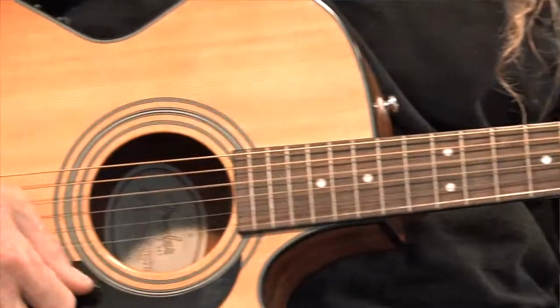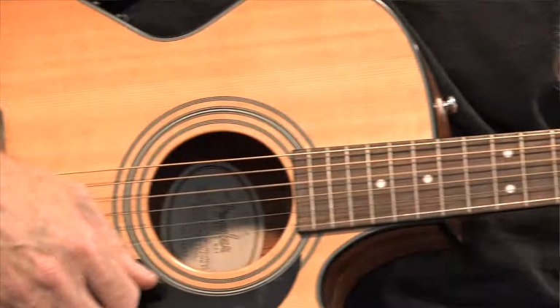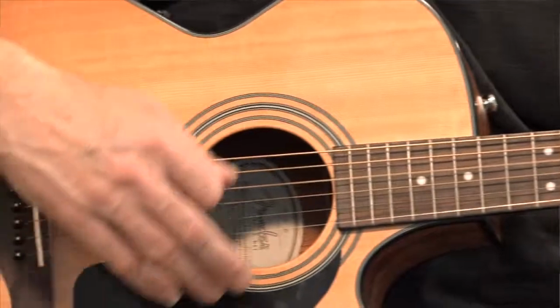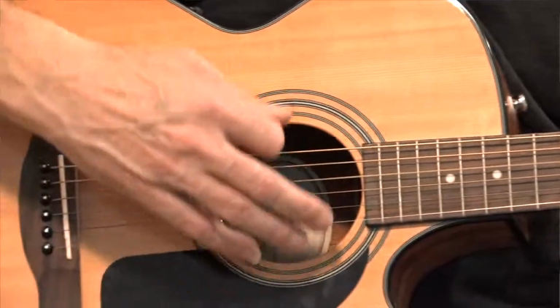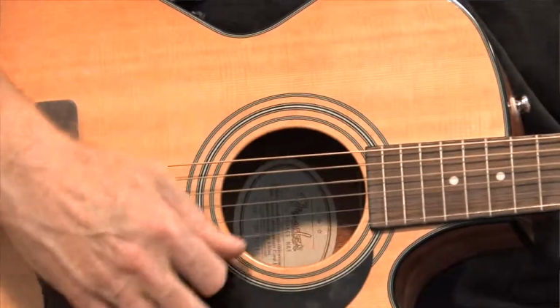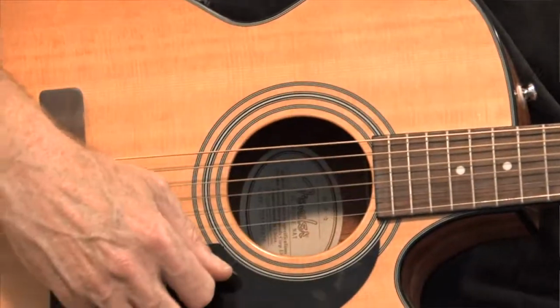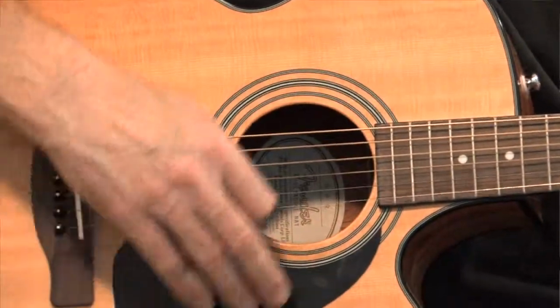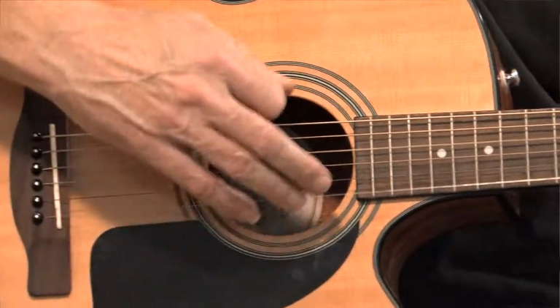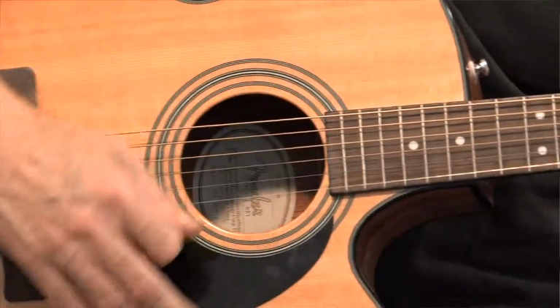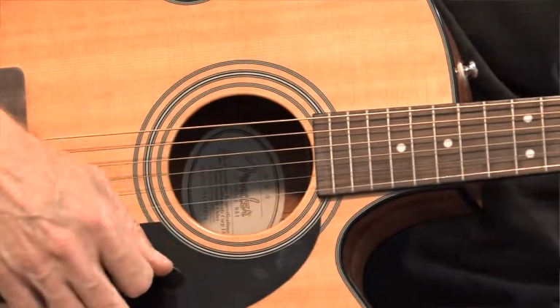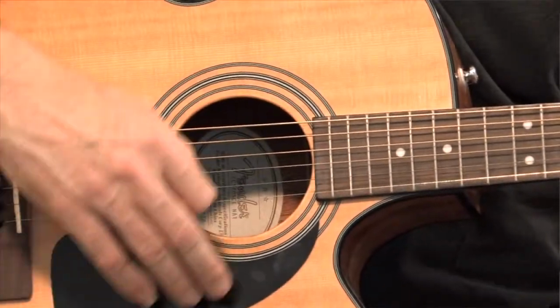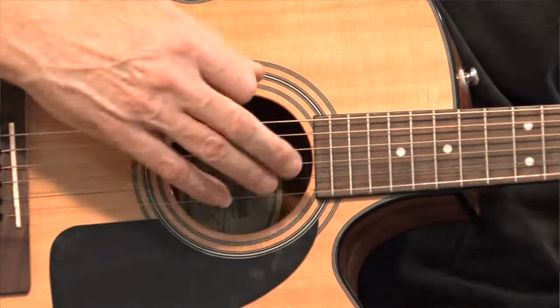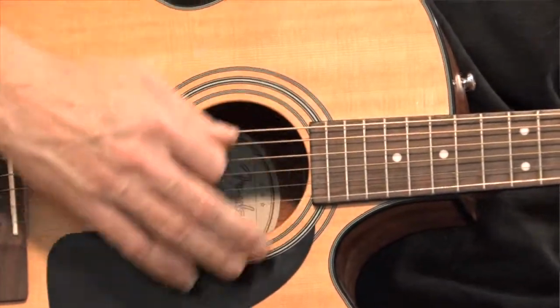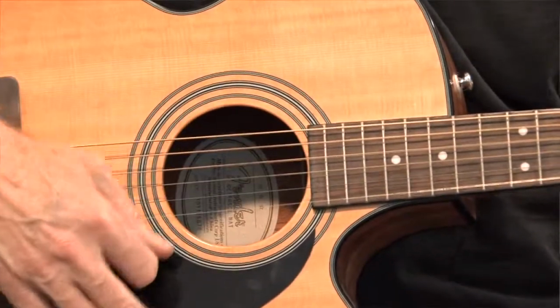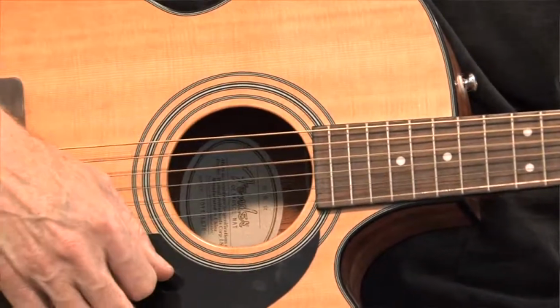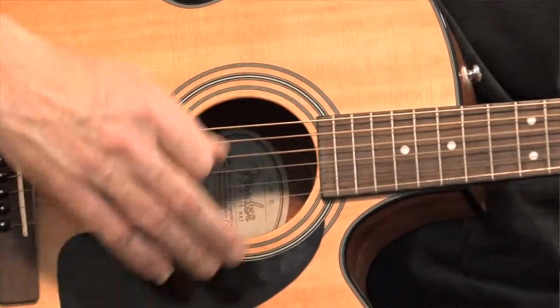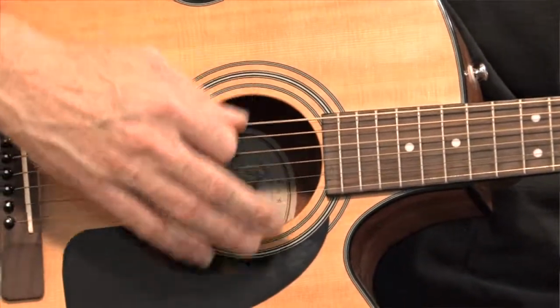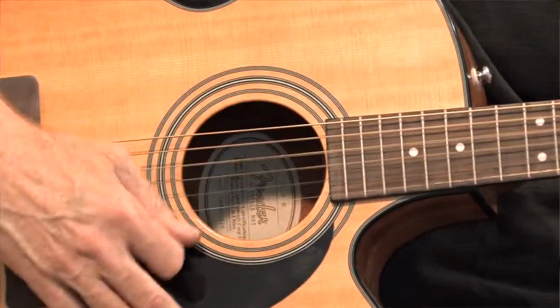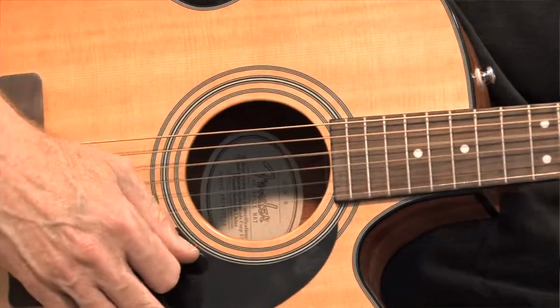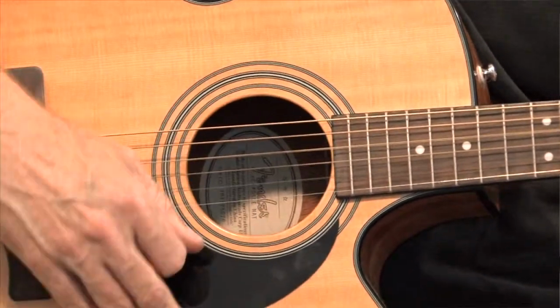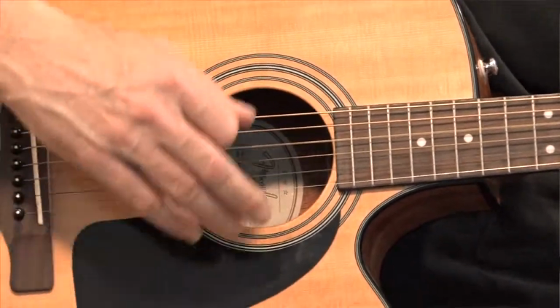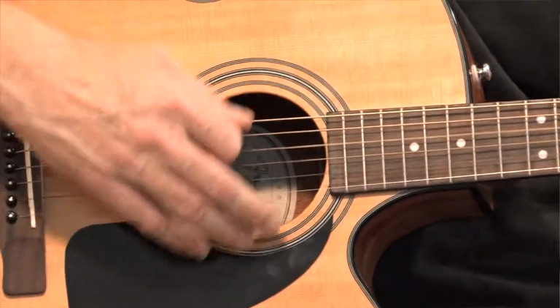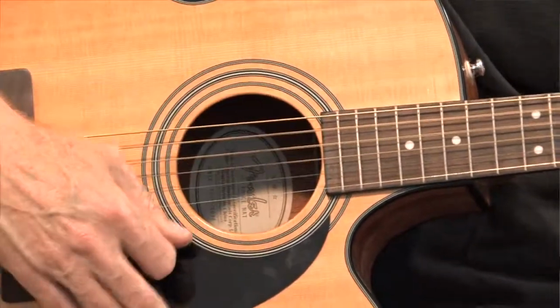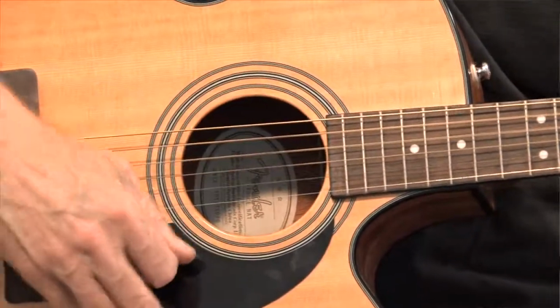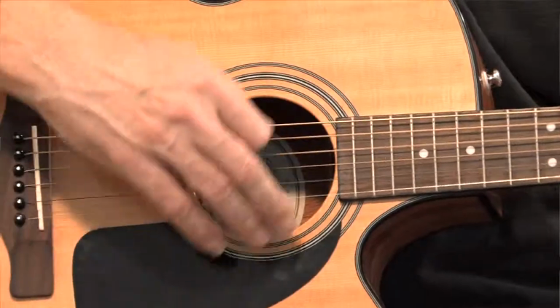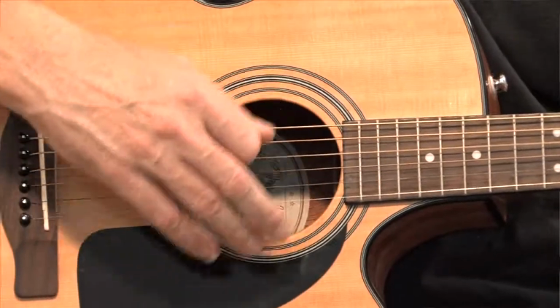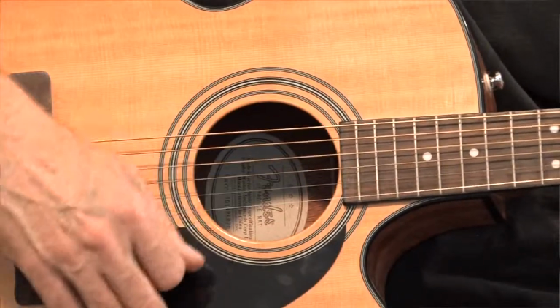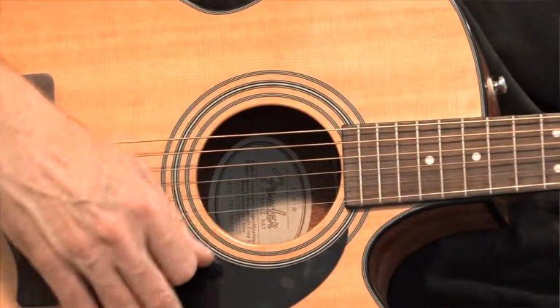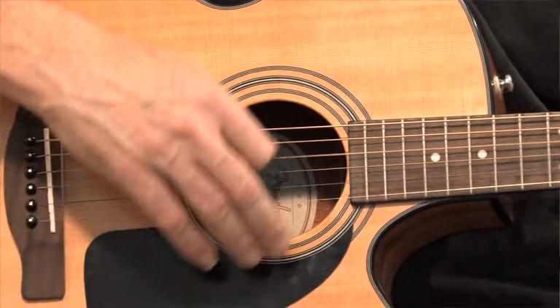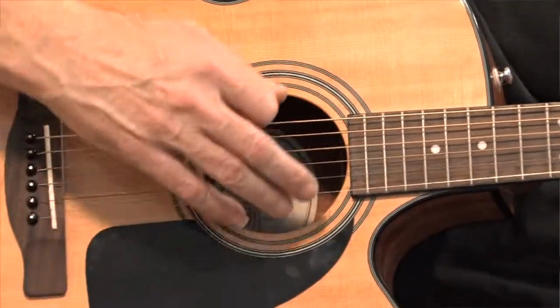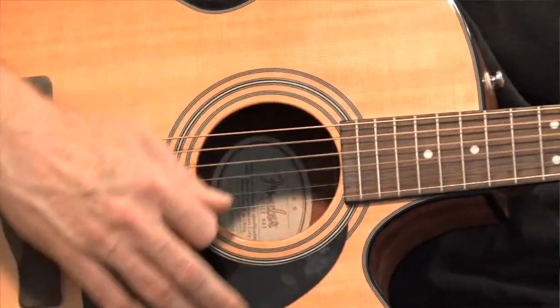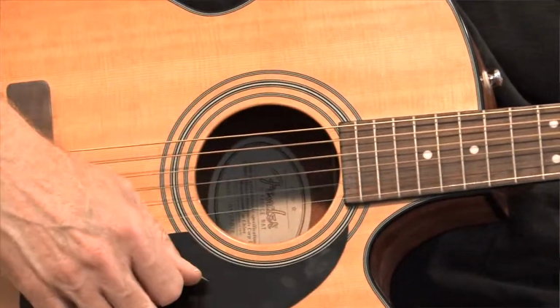Down, down, up, up, down. Down, down, up, up, down.